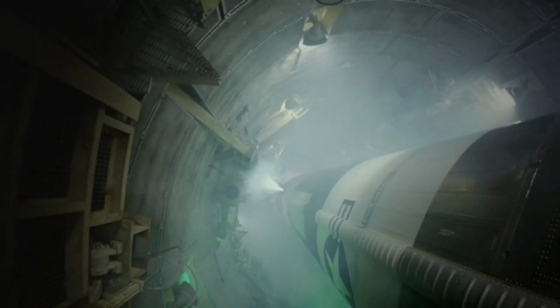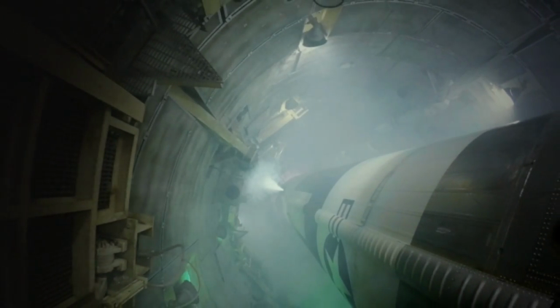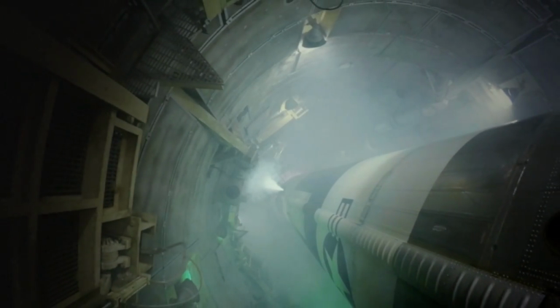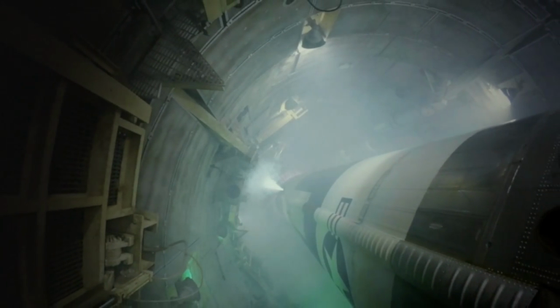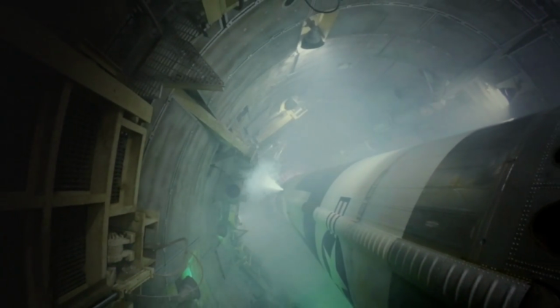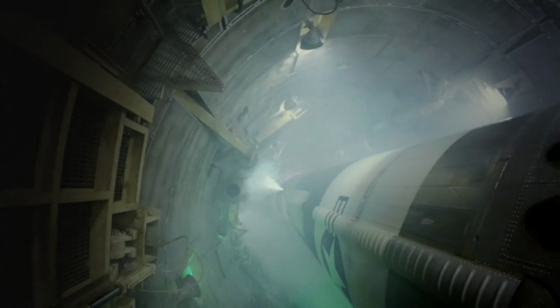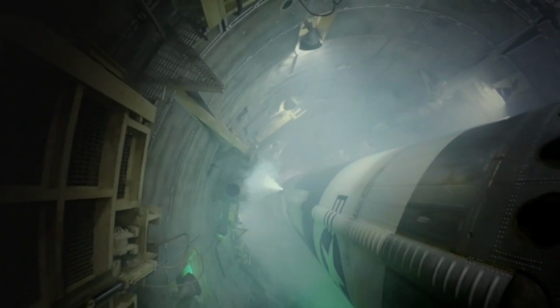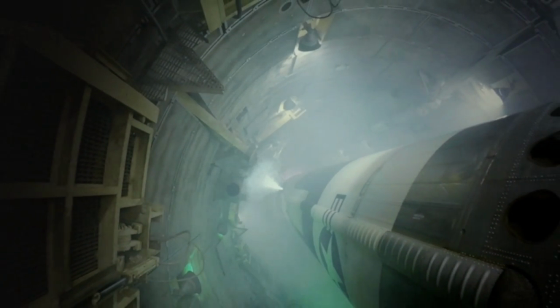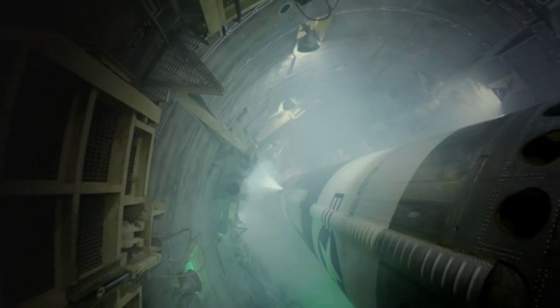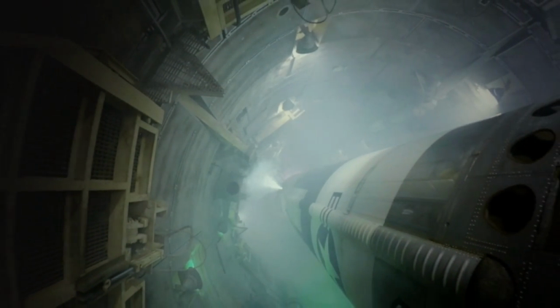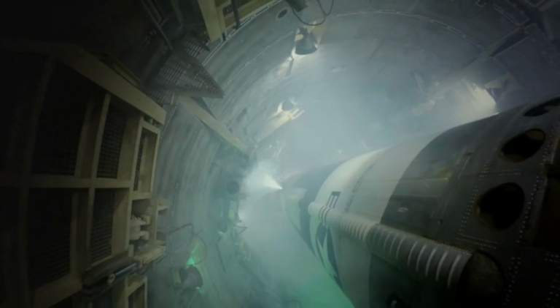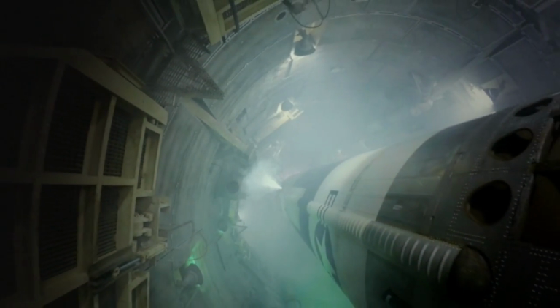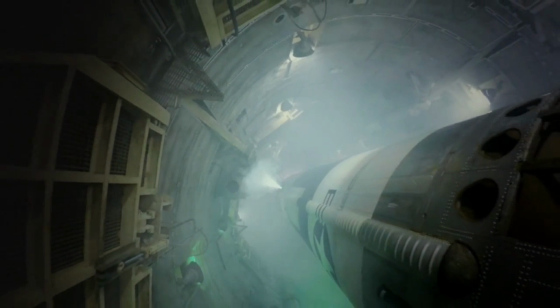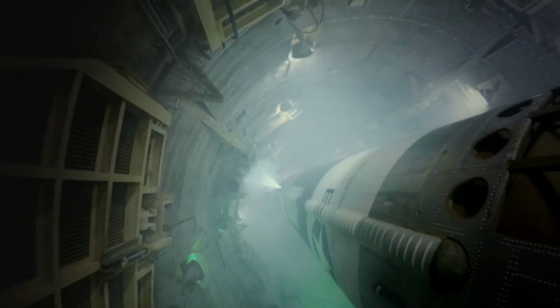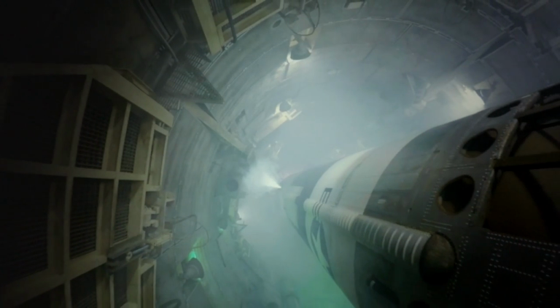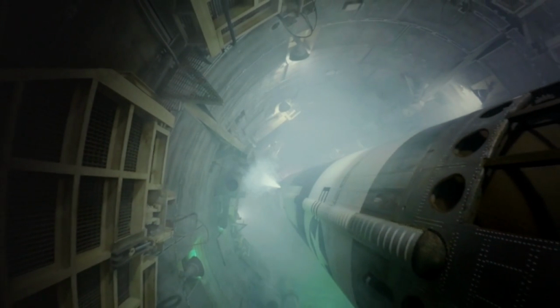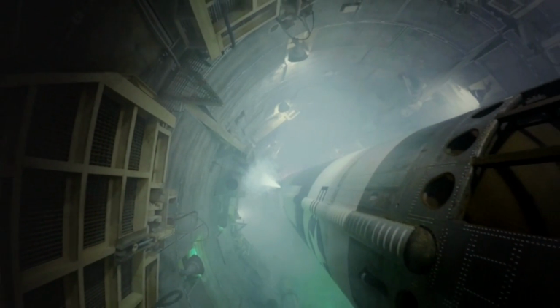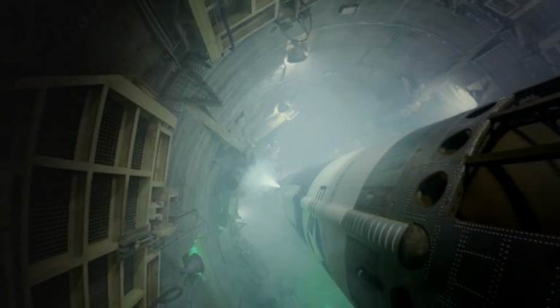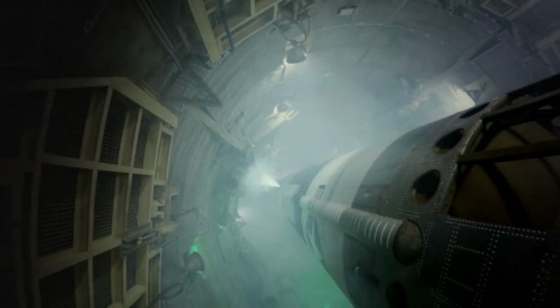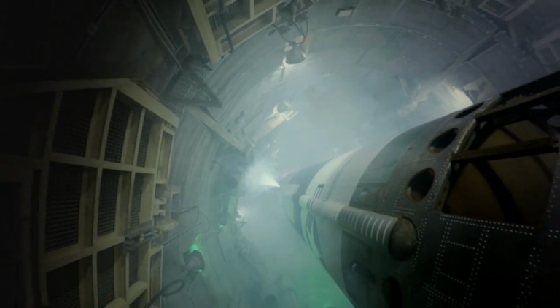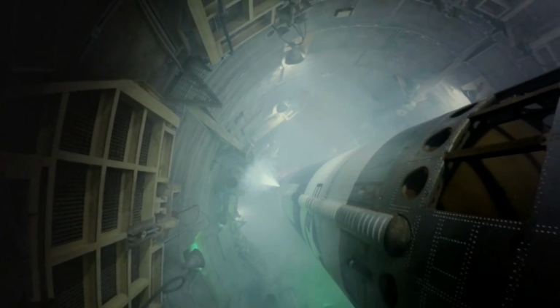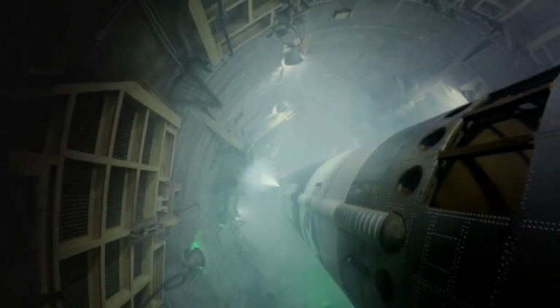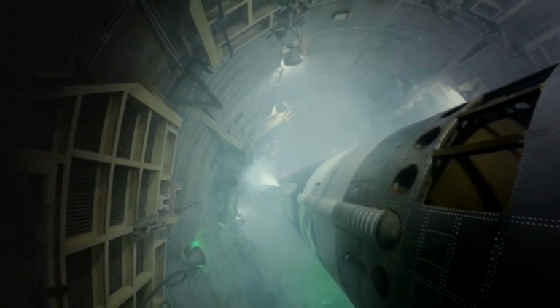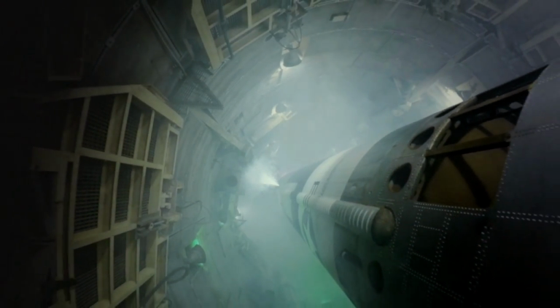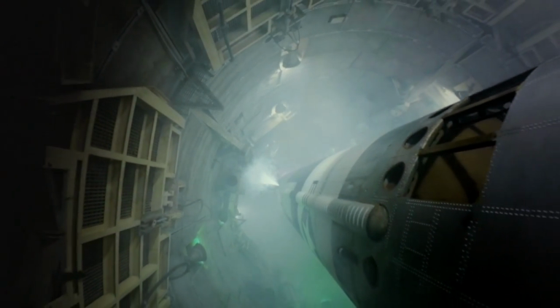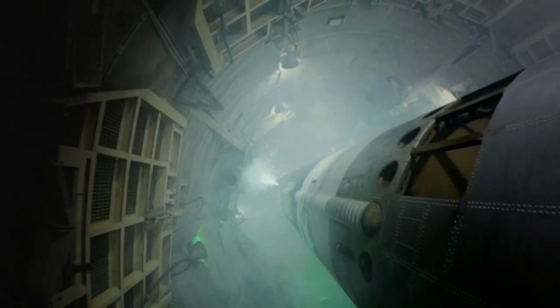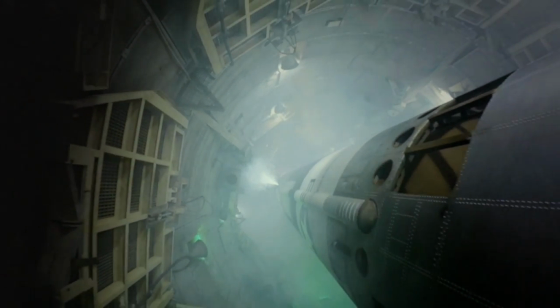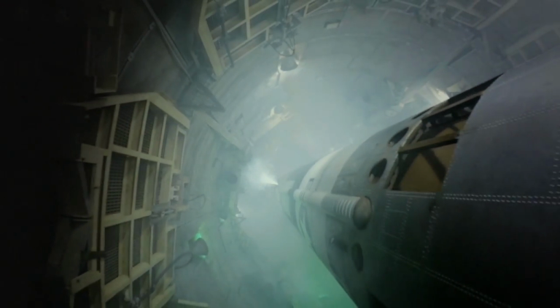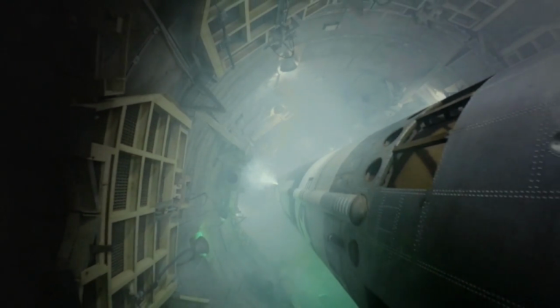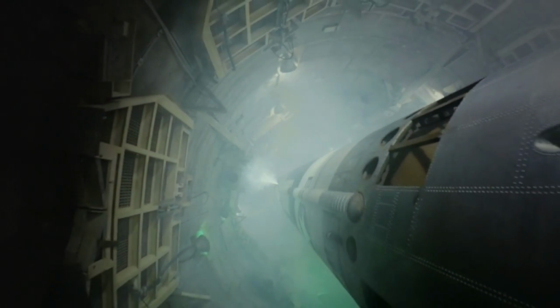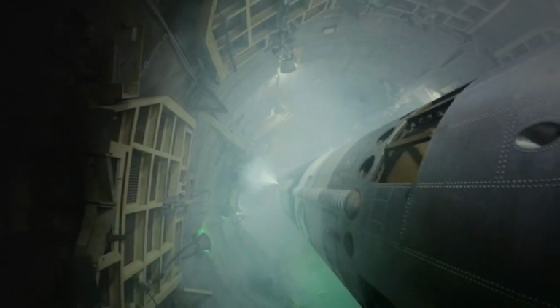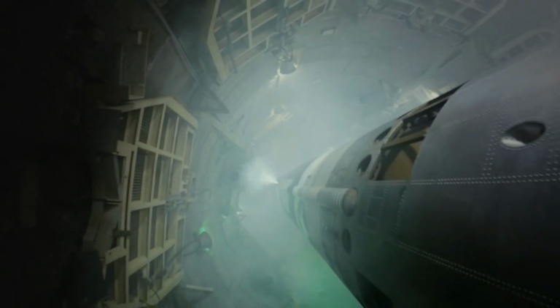Do we let the world know? Do I run out and say, we've got a potential nuclear explosion? What do we do?